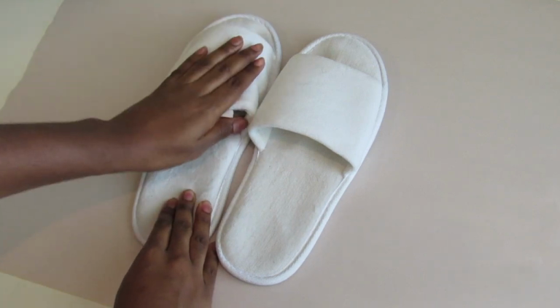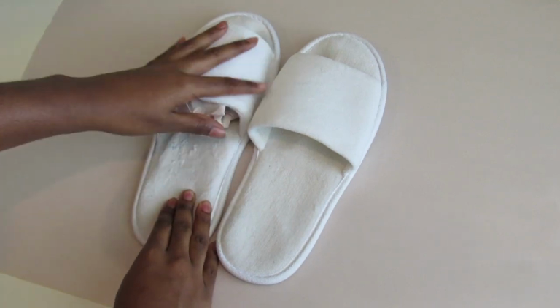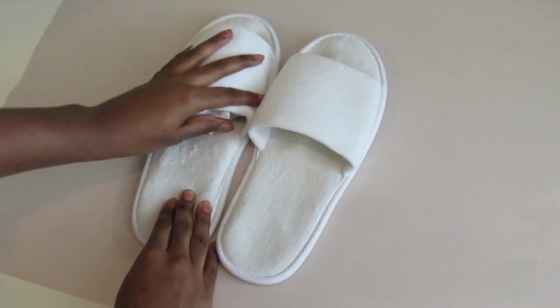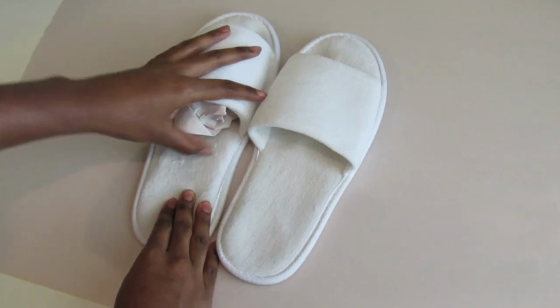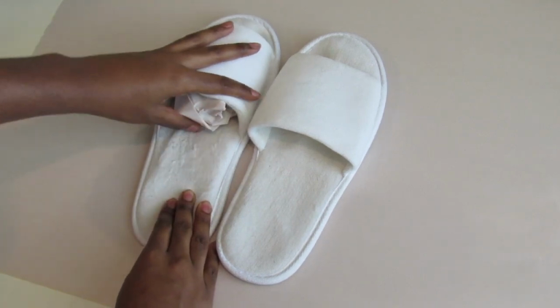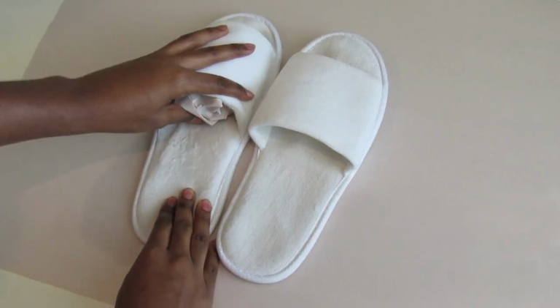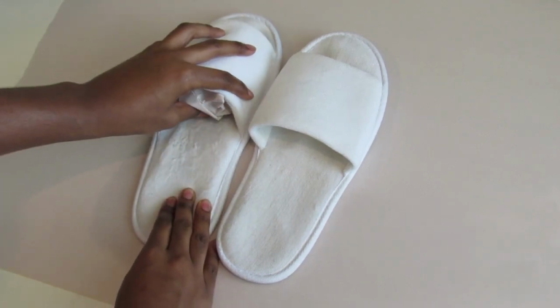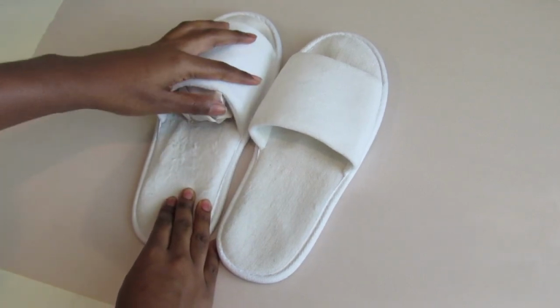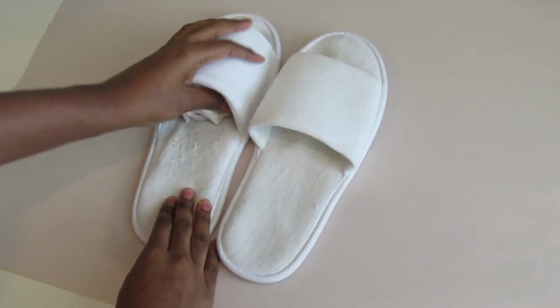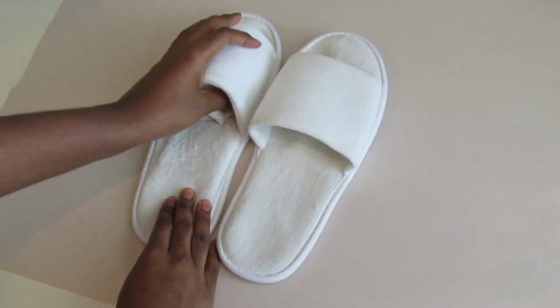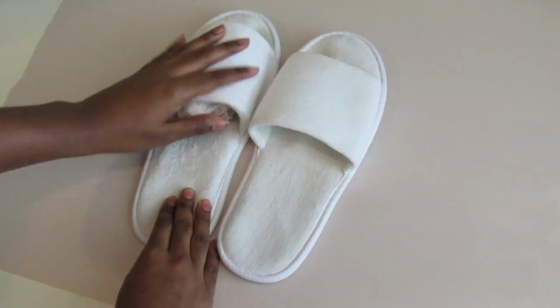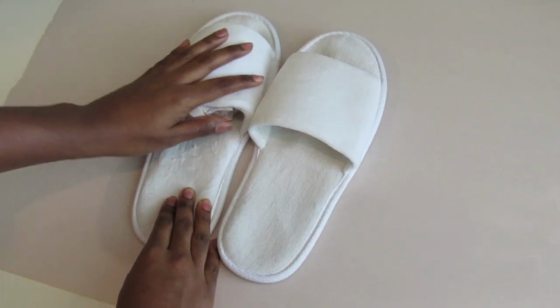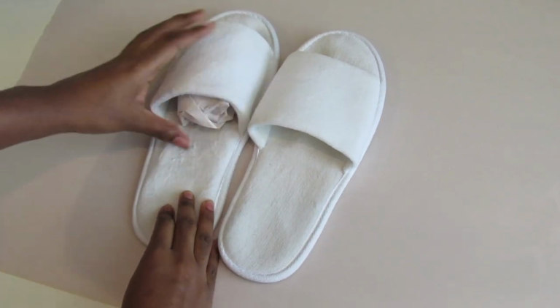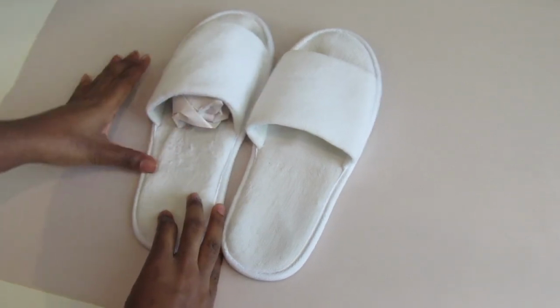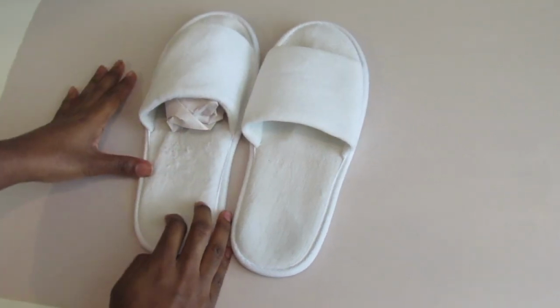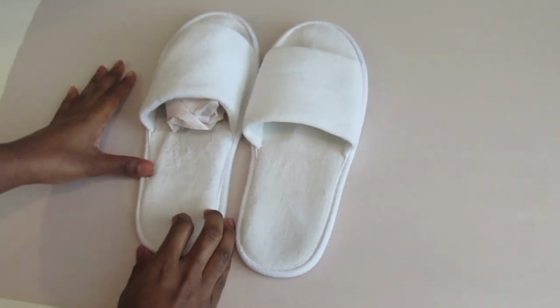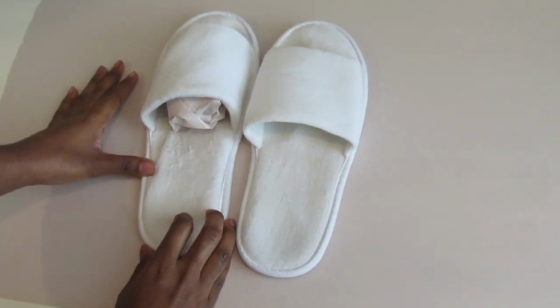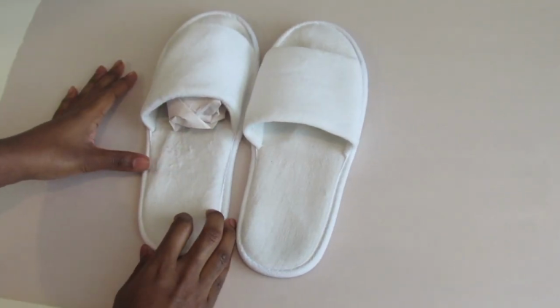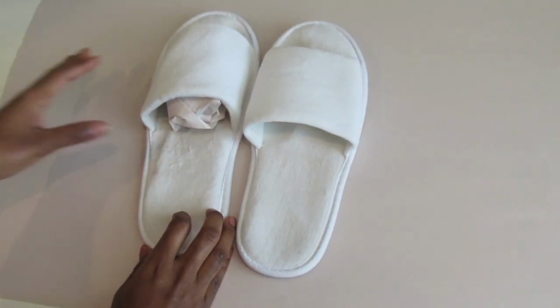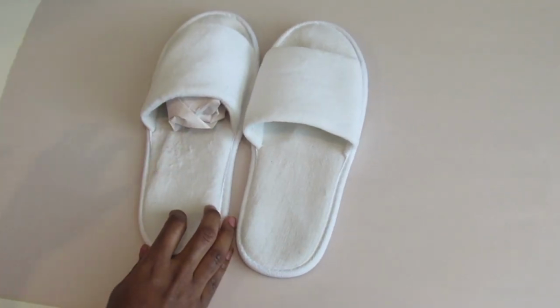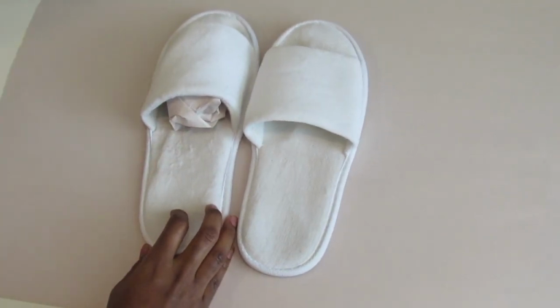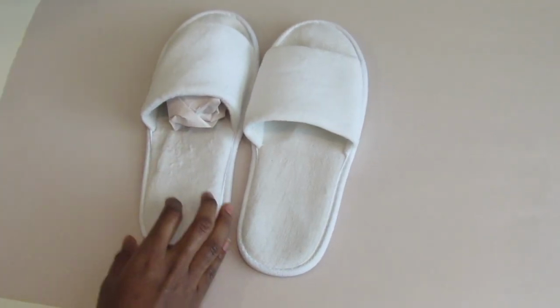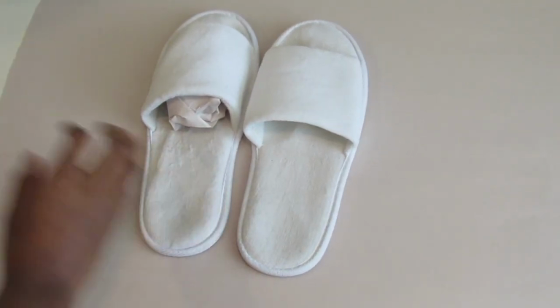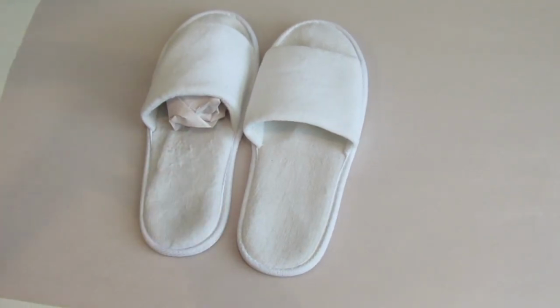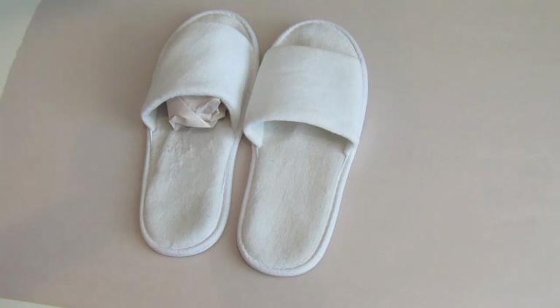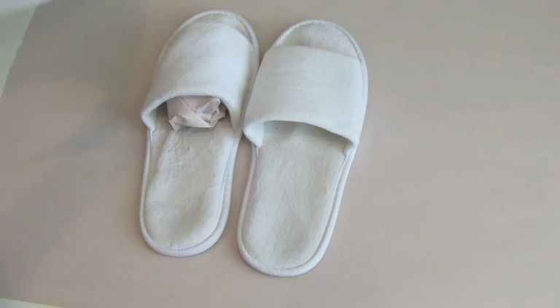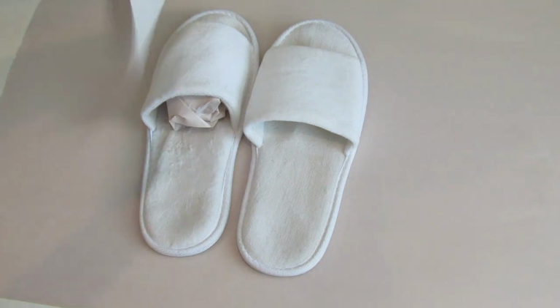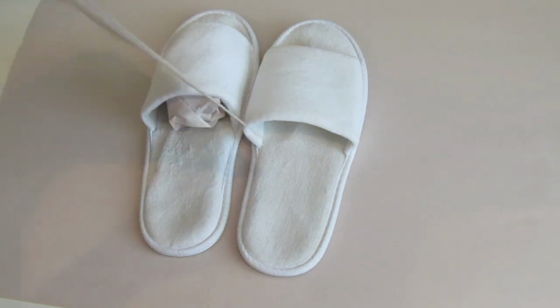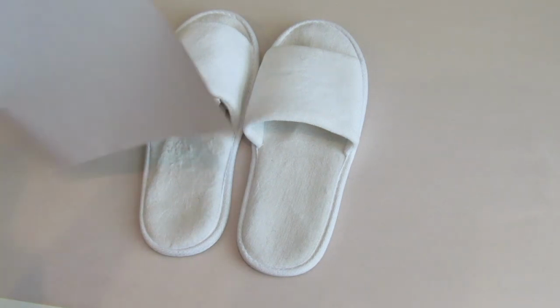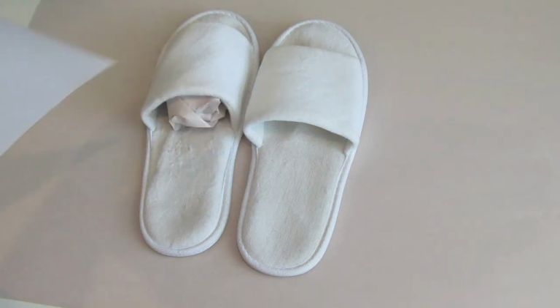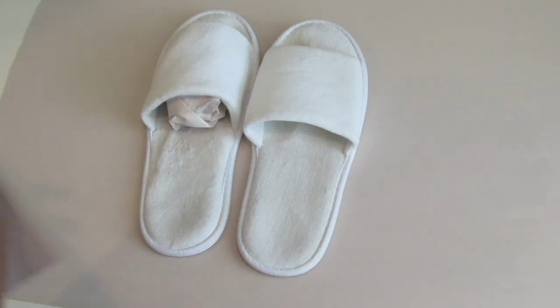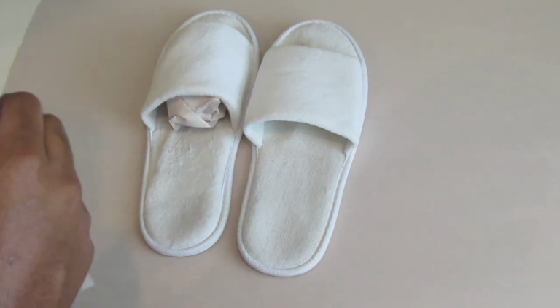While you're crumpling up some newspaper, make sure to plug in your hot glue gun so it's nice and hot for this next step.